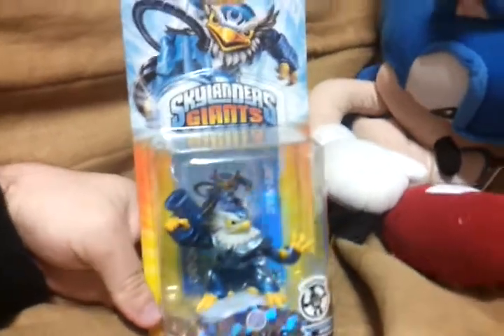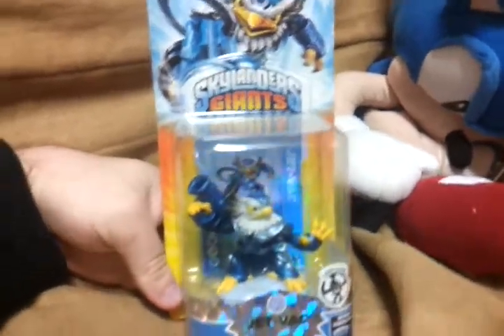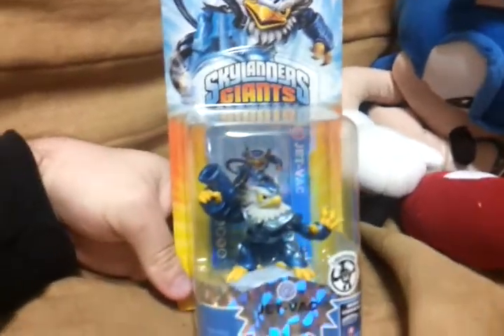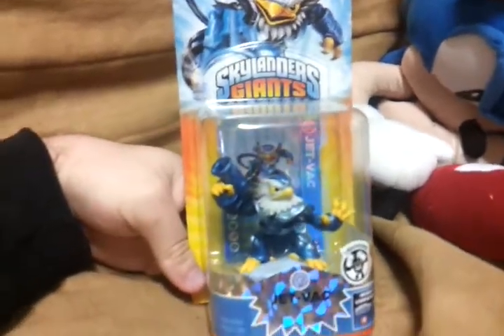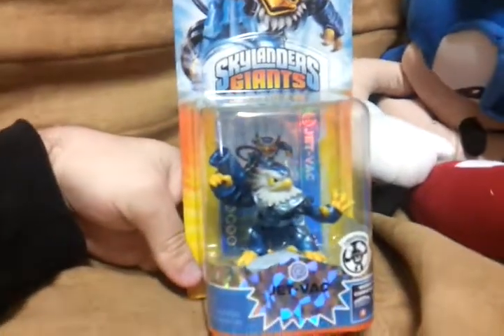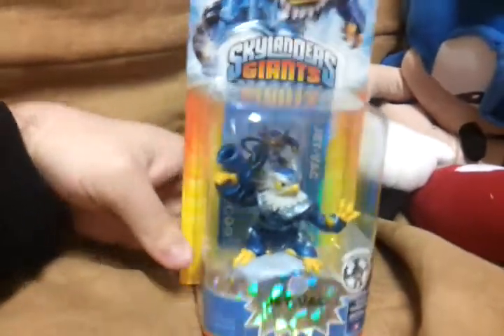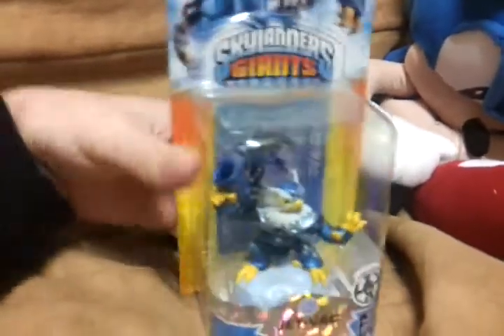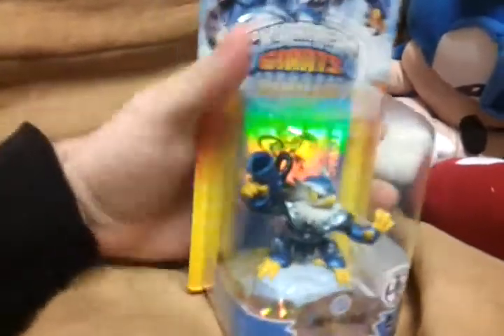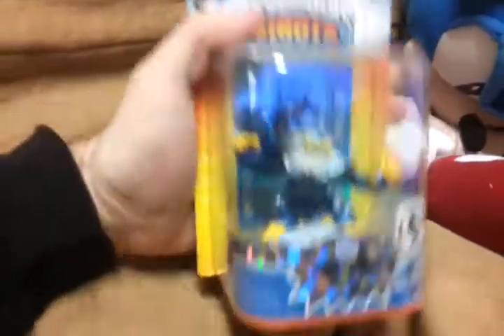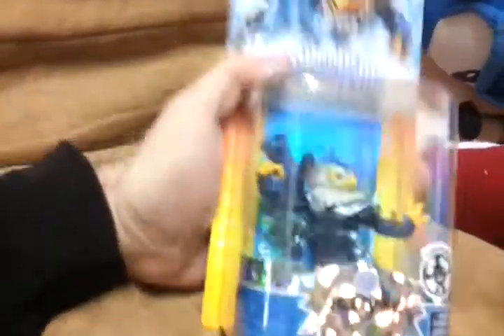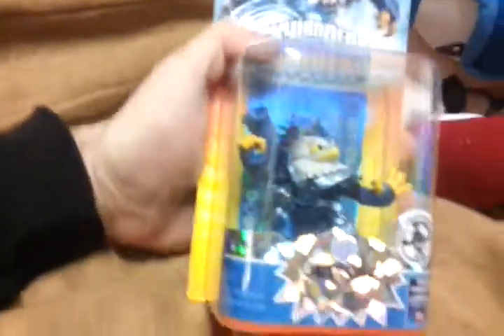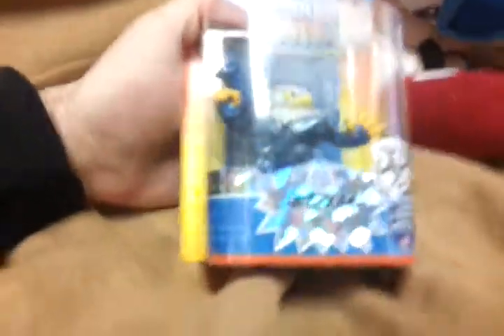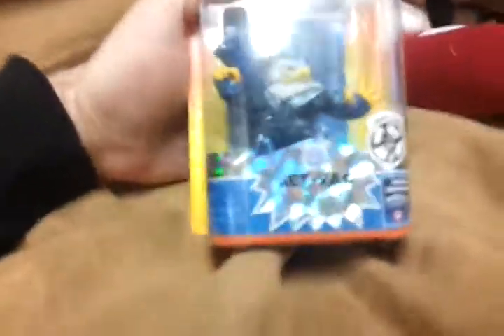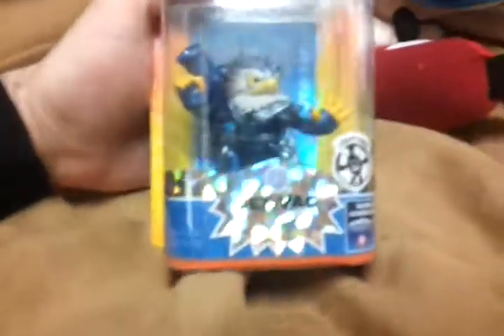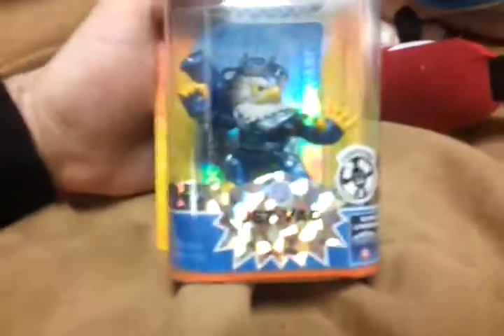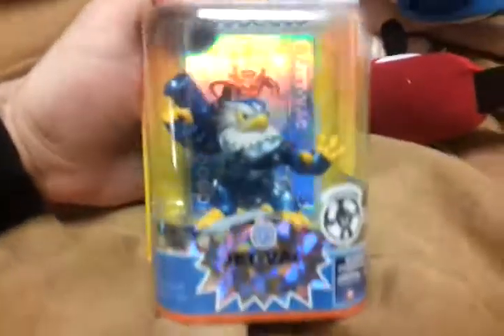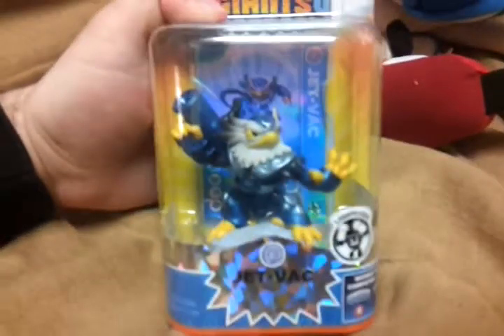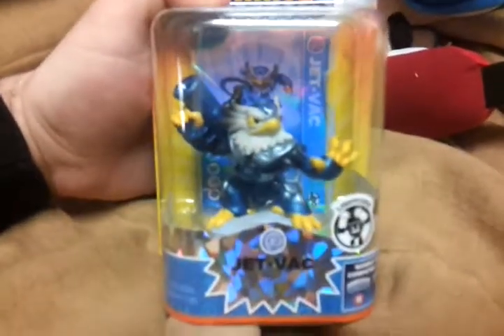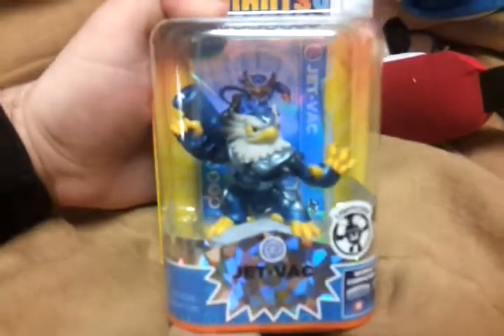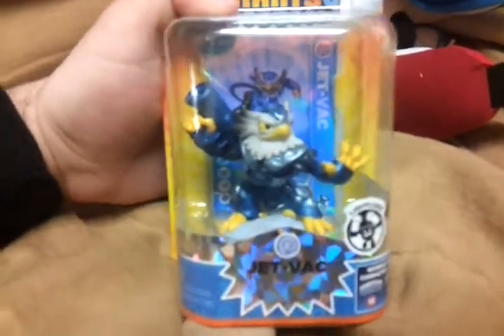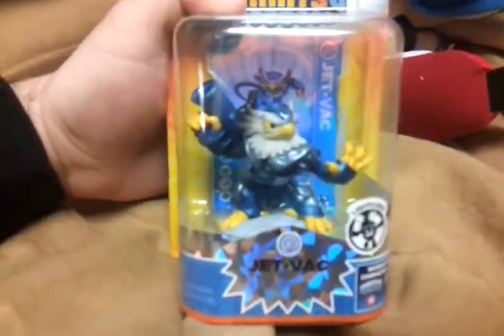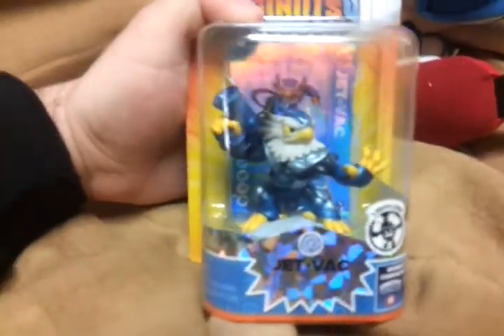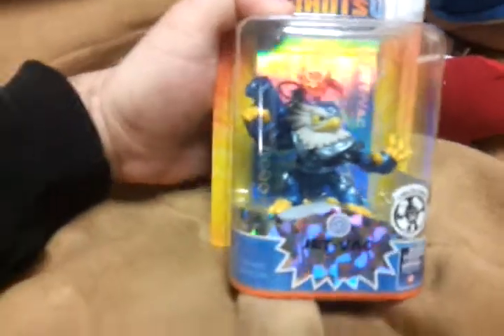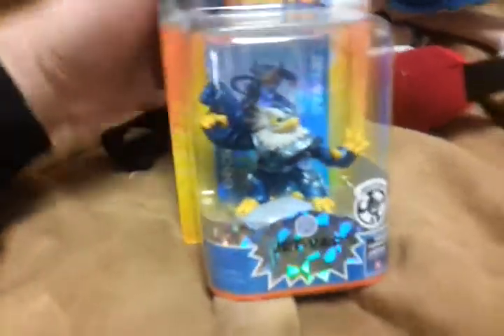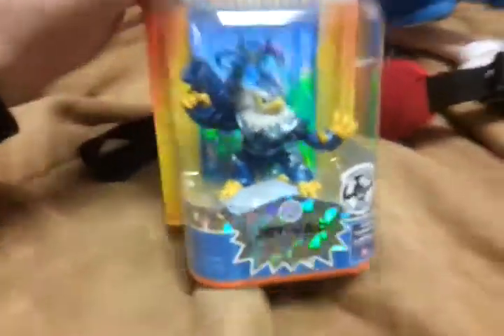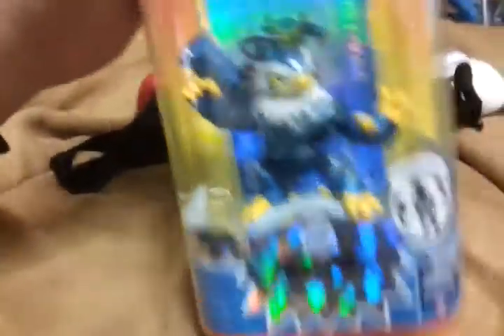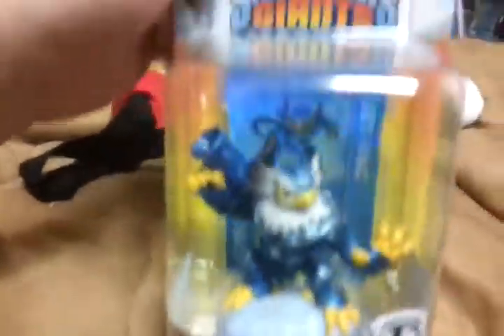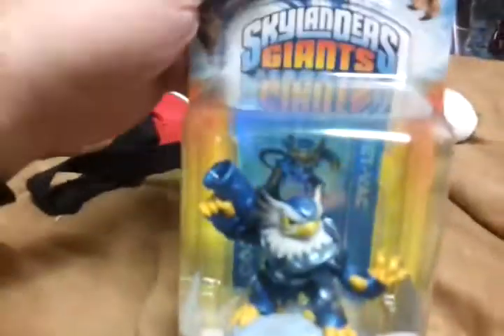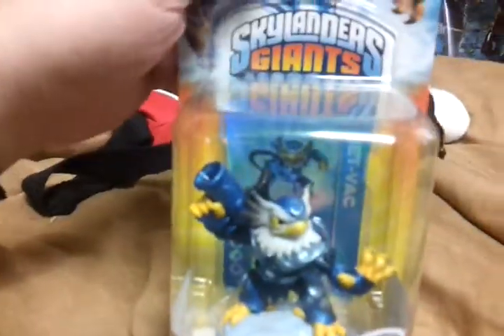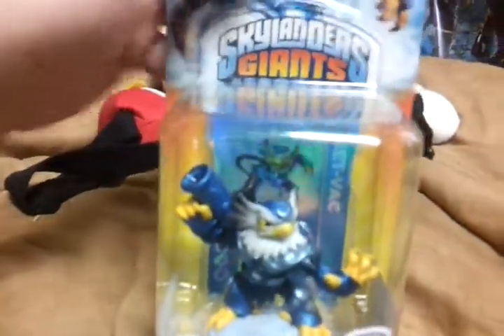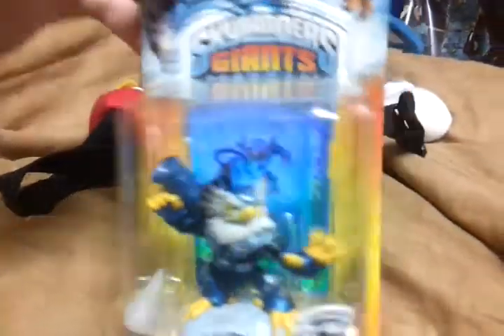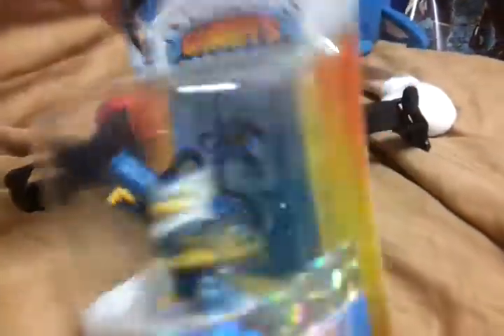Jetvac. Jetvac, and it's a Lightcore. Yeah, there's Jetvac in all his glory.